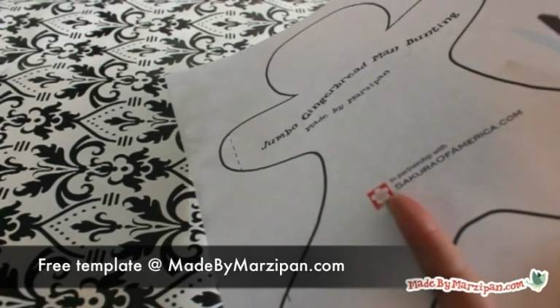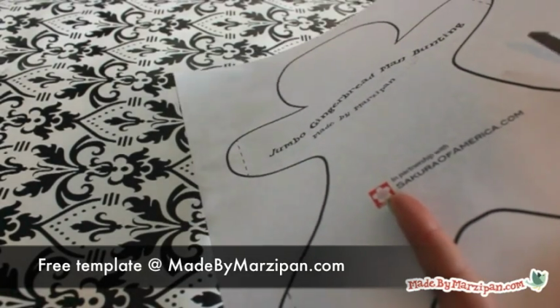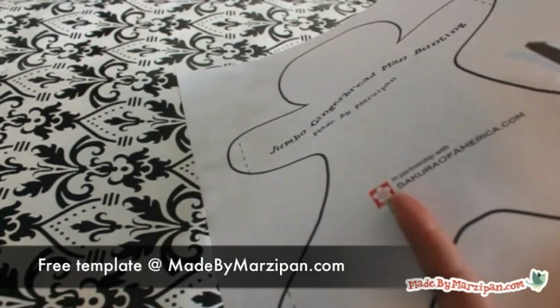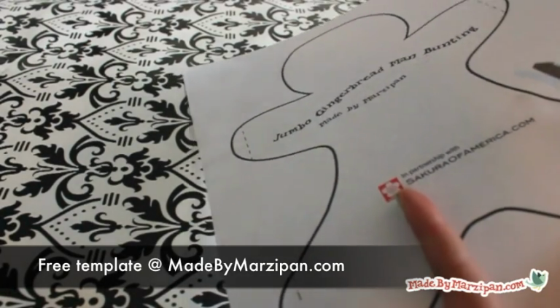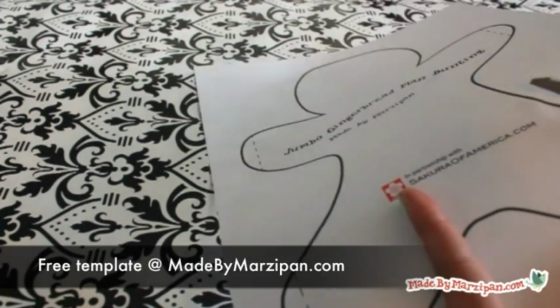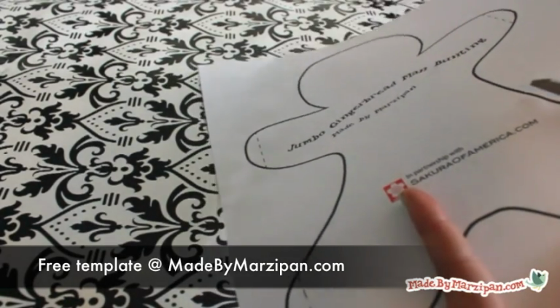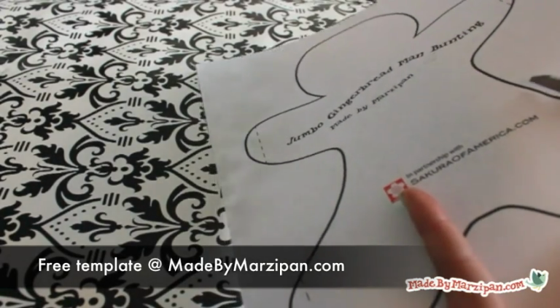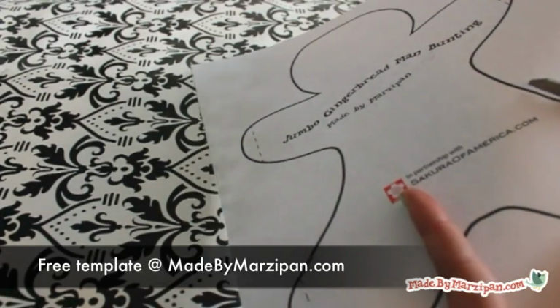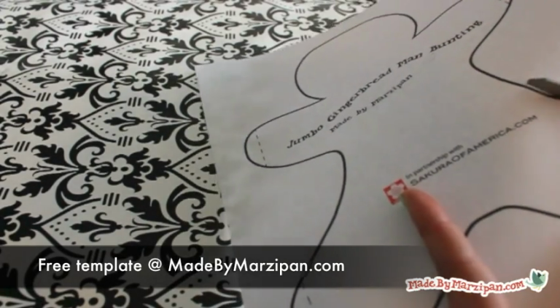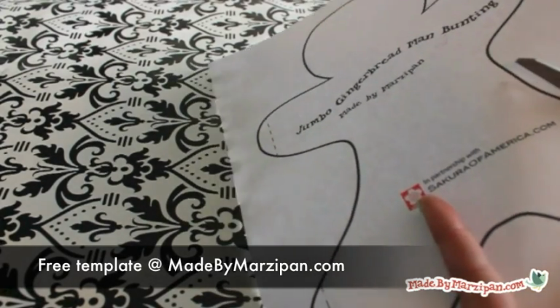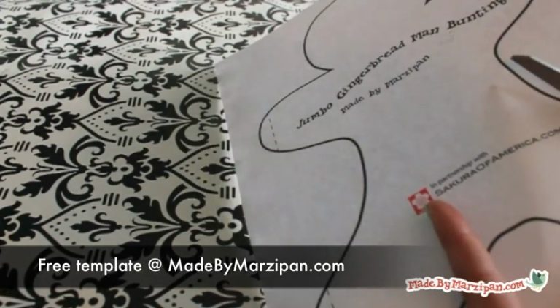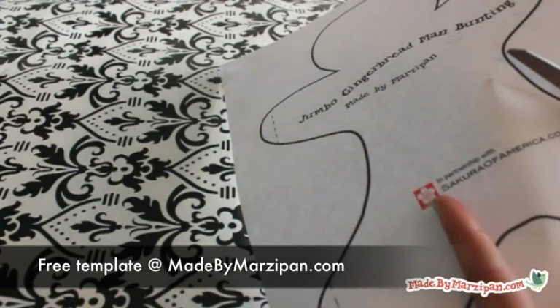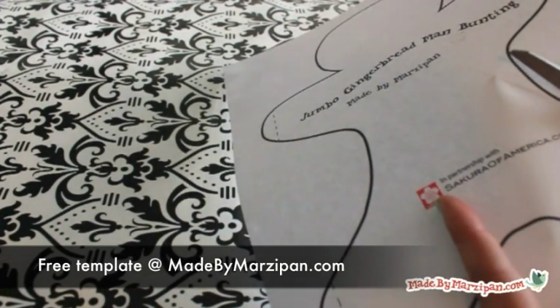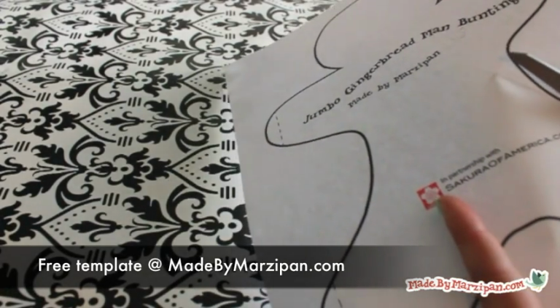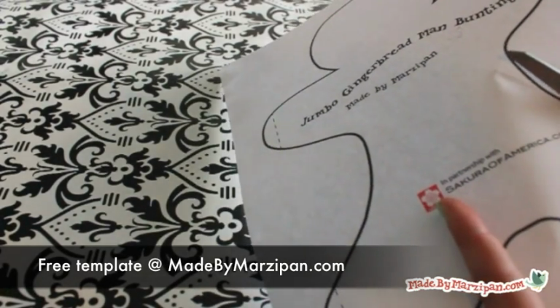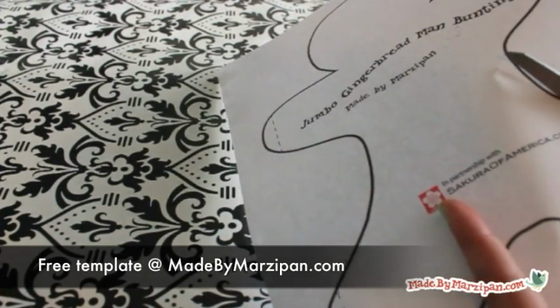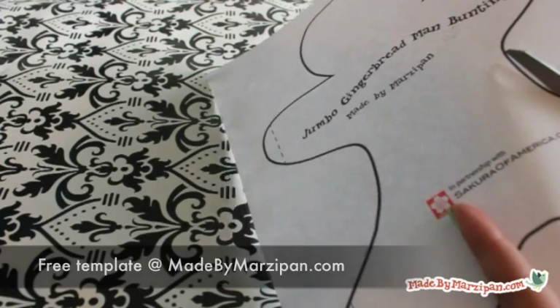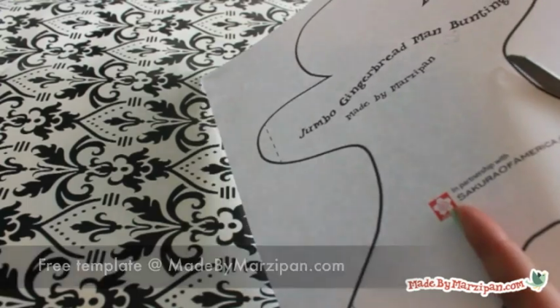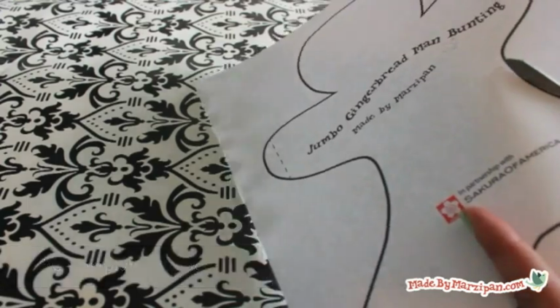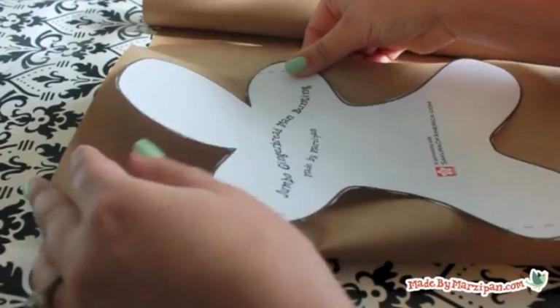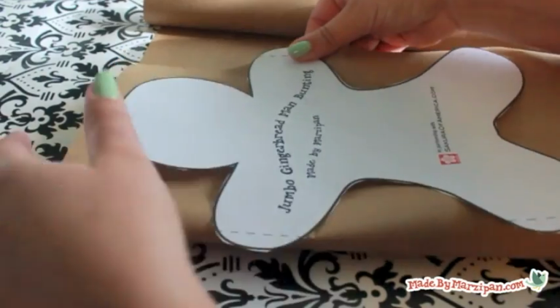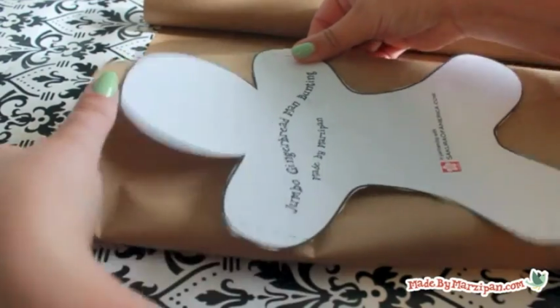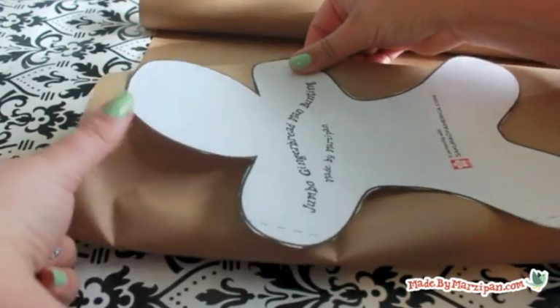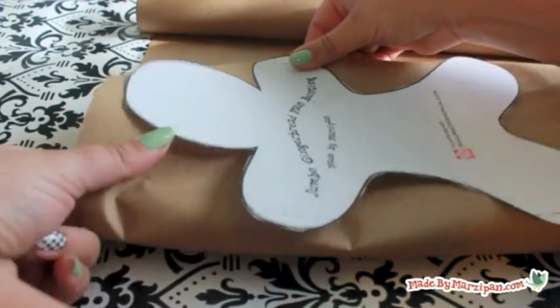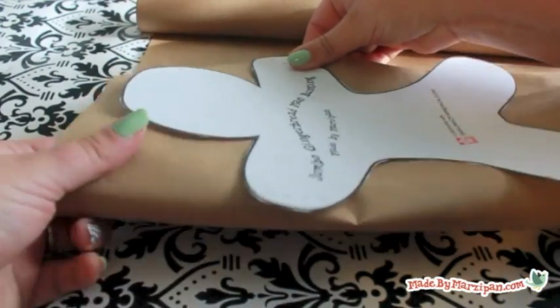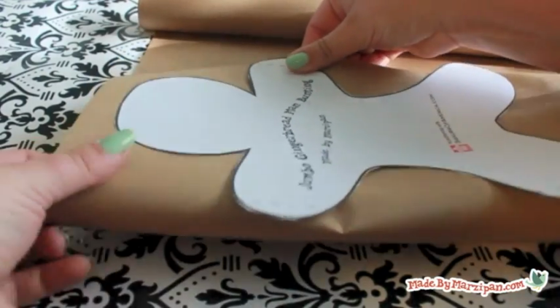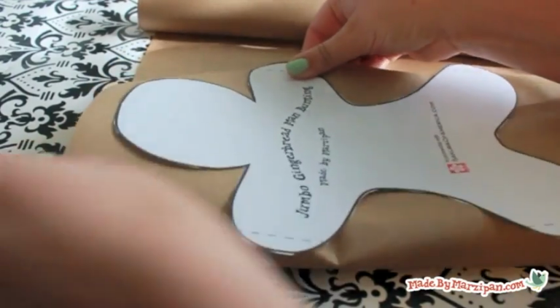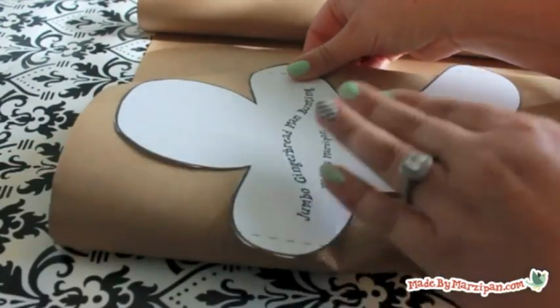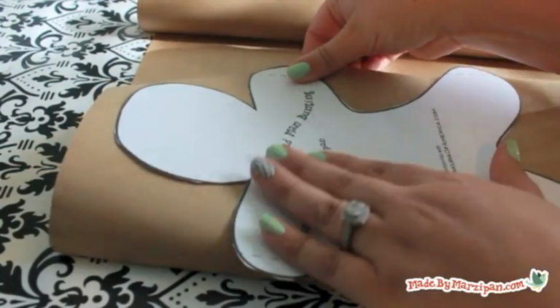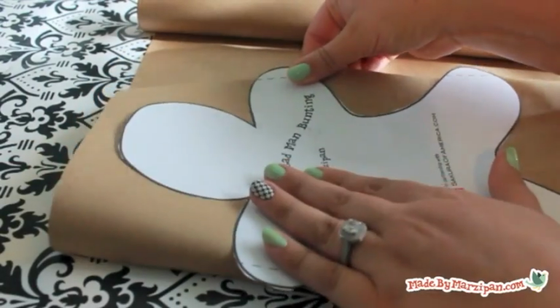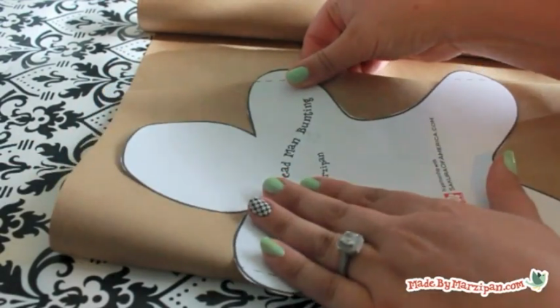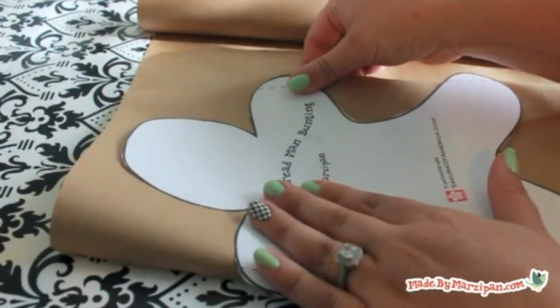Begin by printing the free template from MadeByMarzipan.com. Cut out along the solid line.